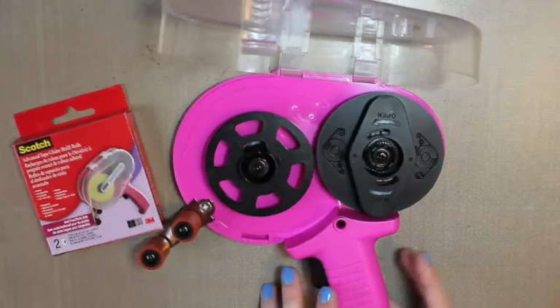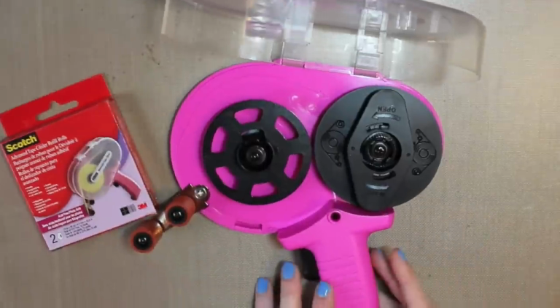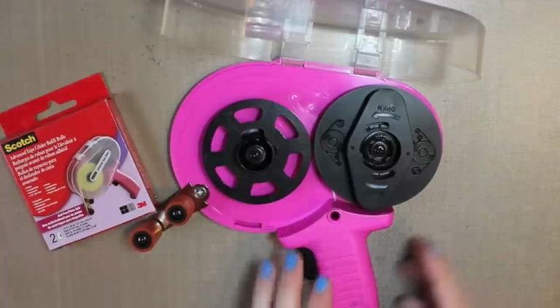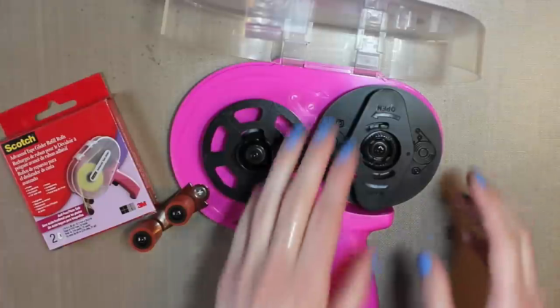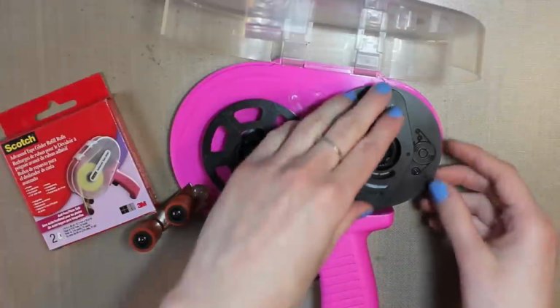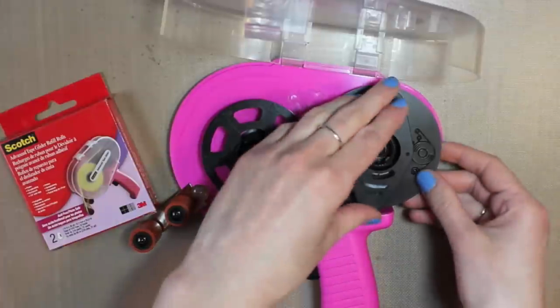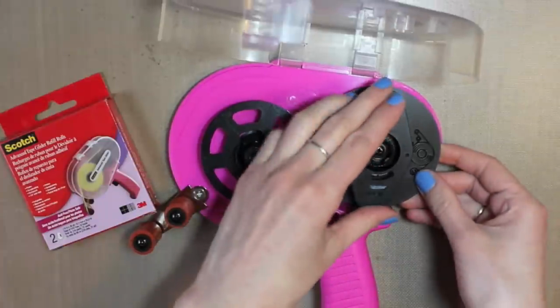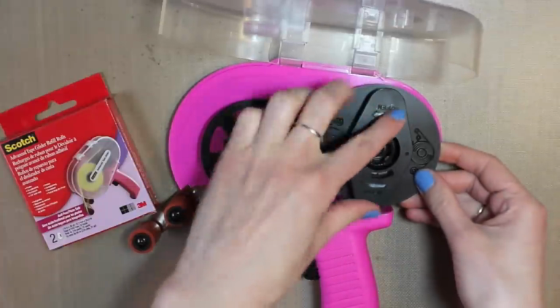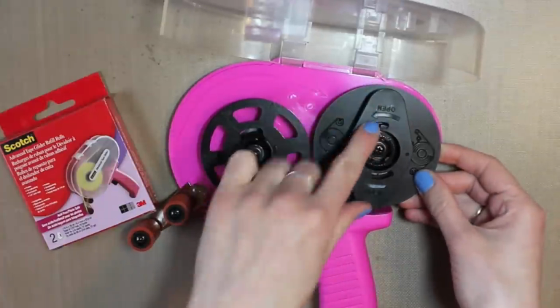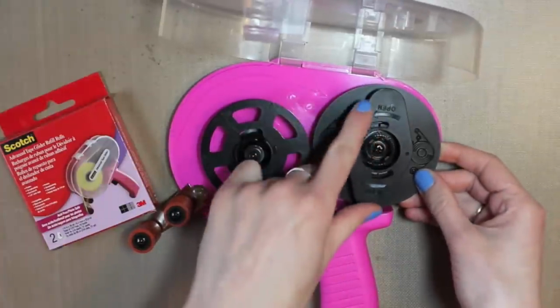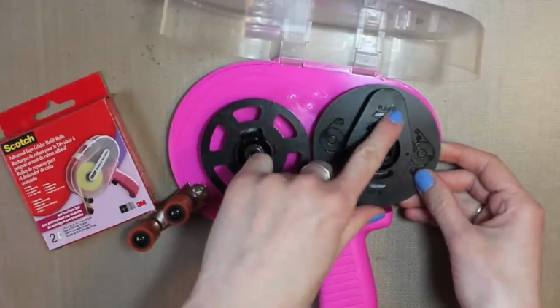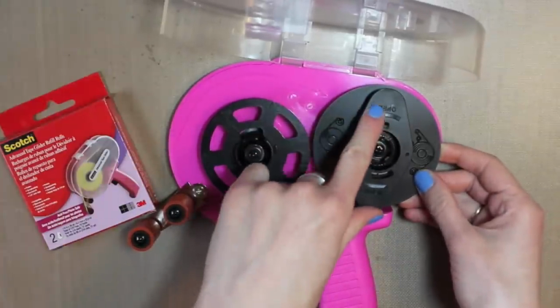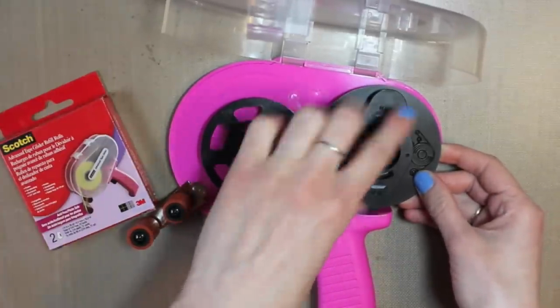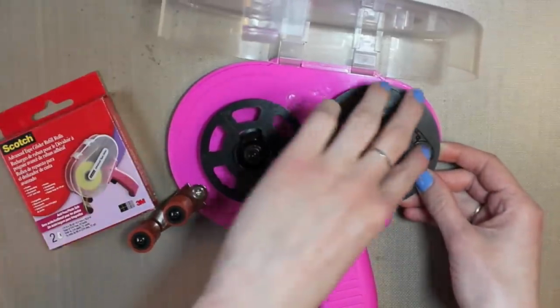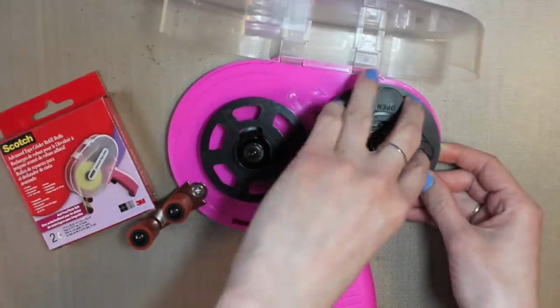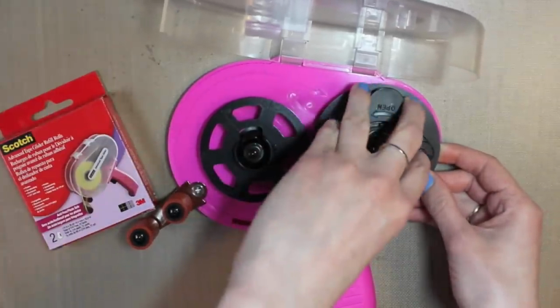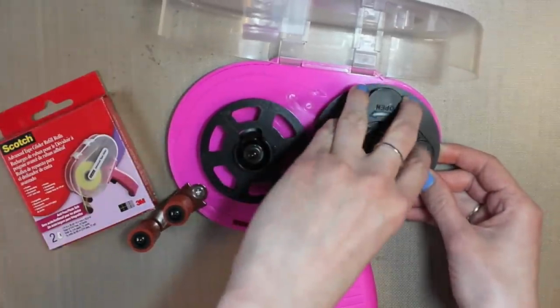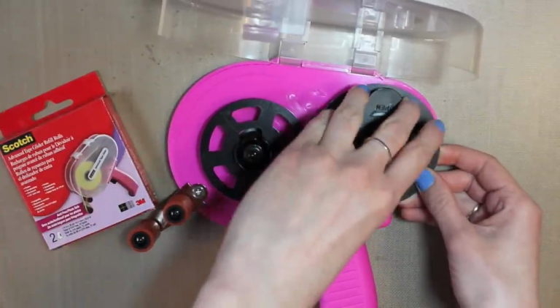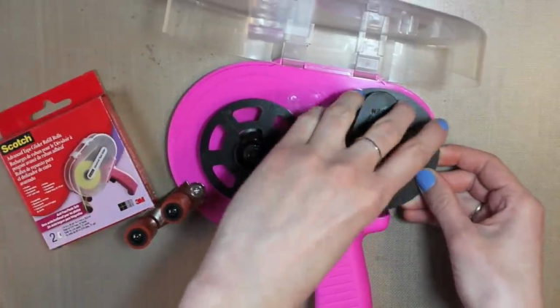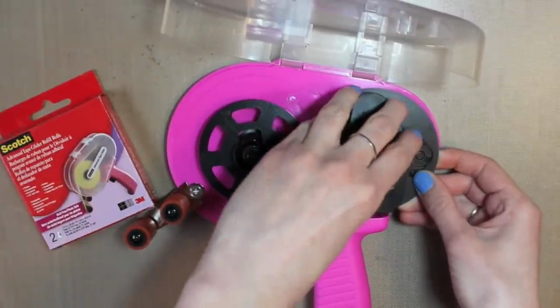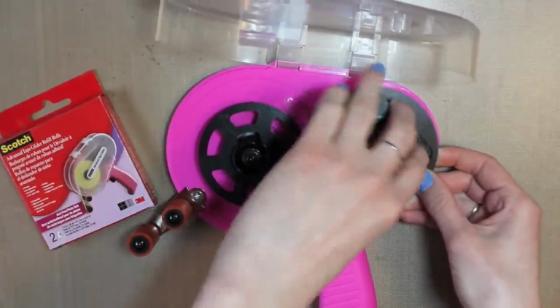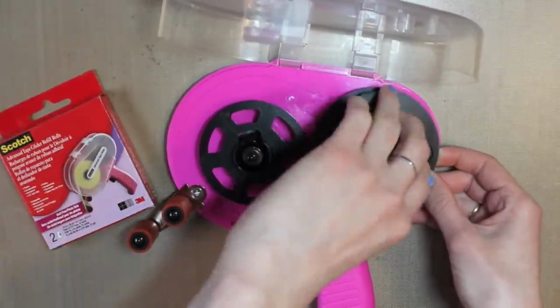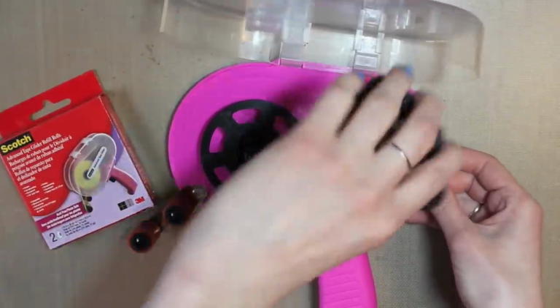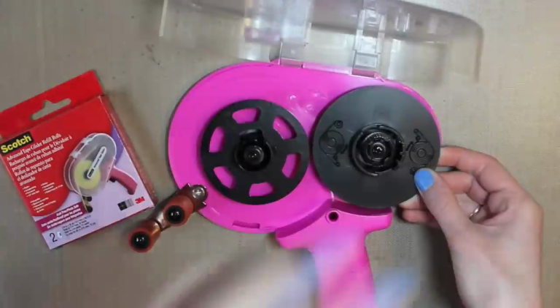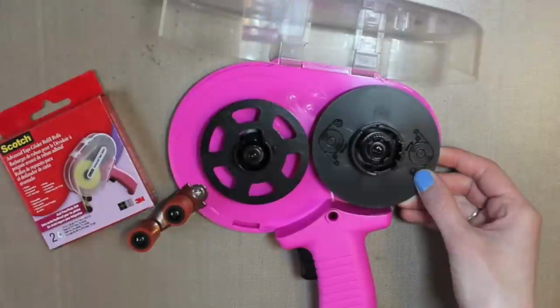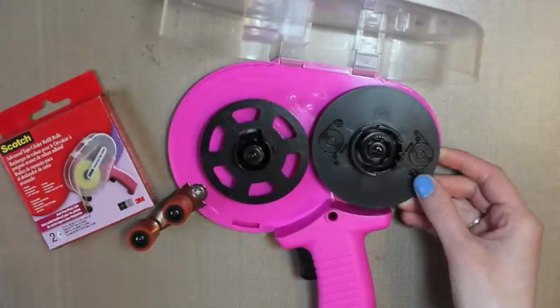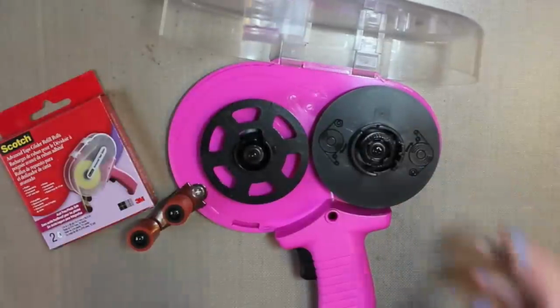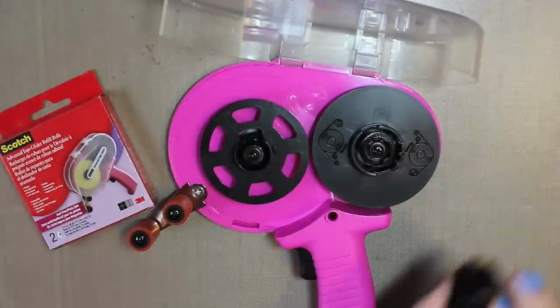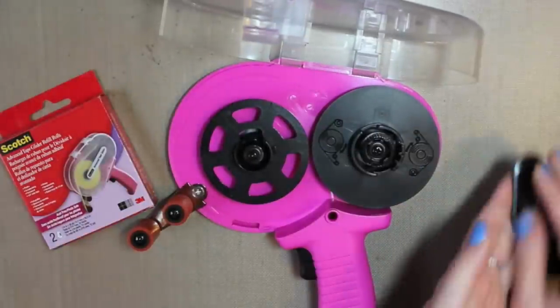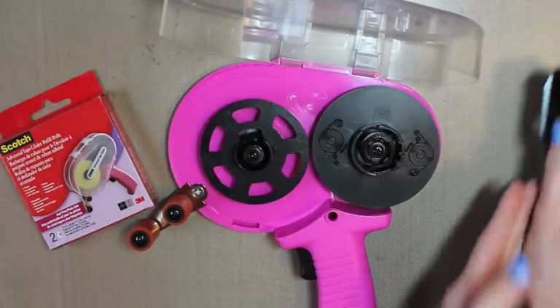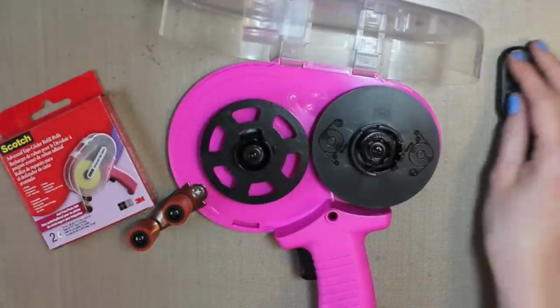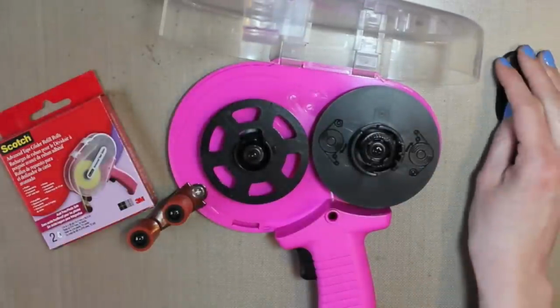First you want to take this — the arrows stay open — so you just twist it and then pull it up and set that aside.